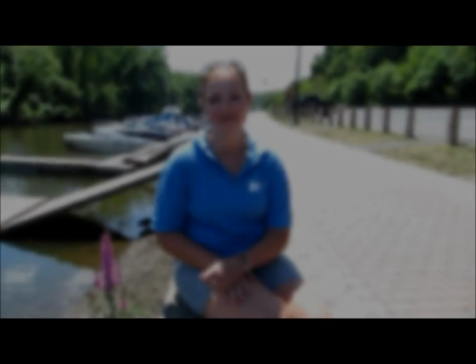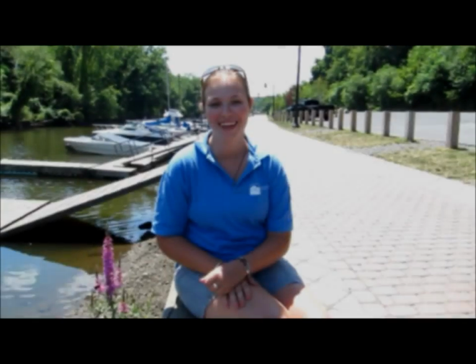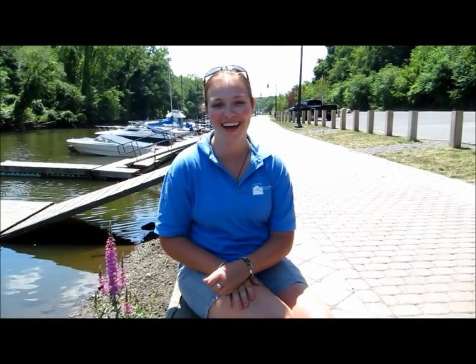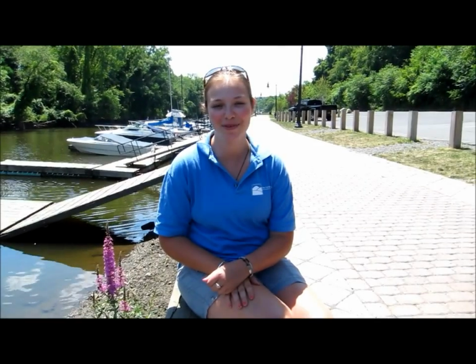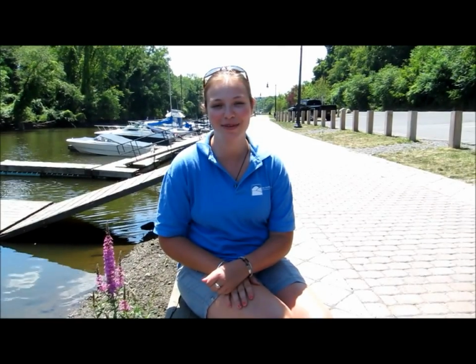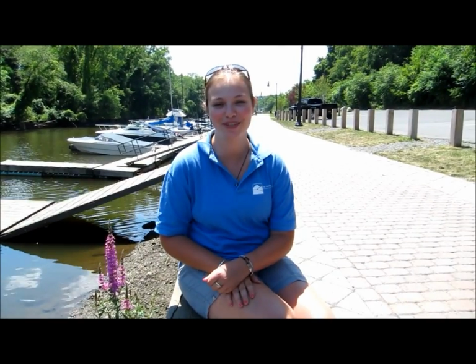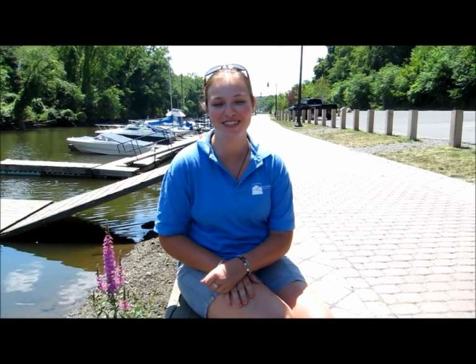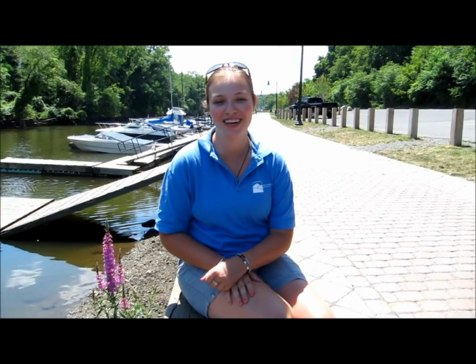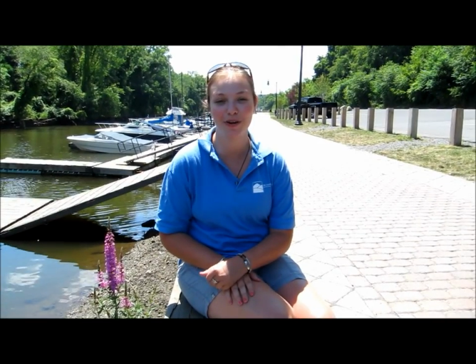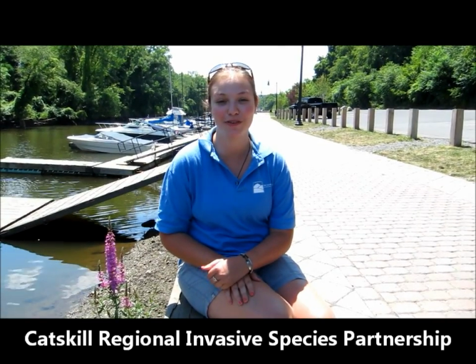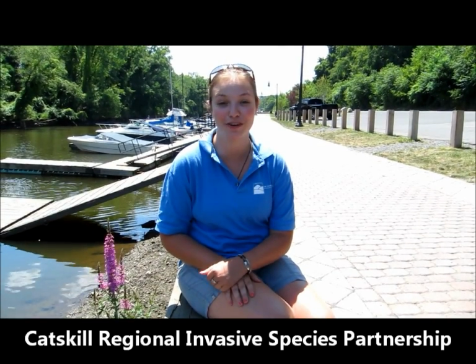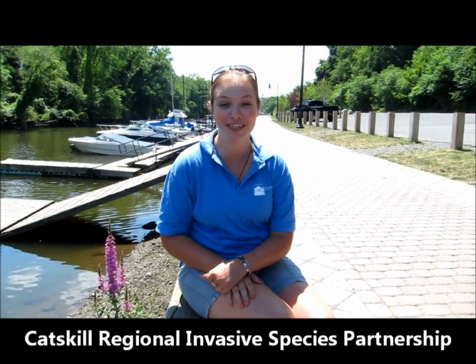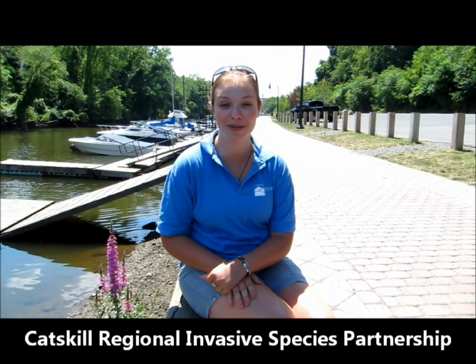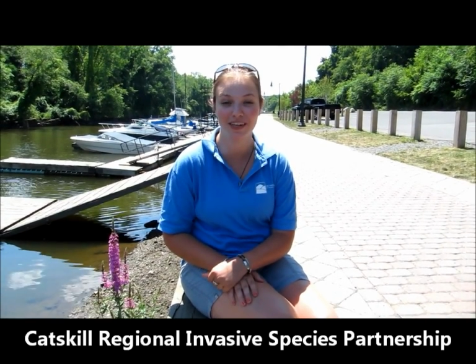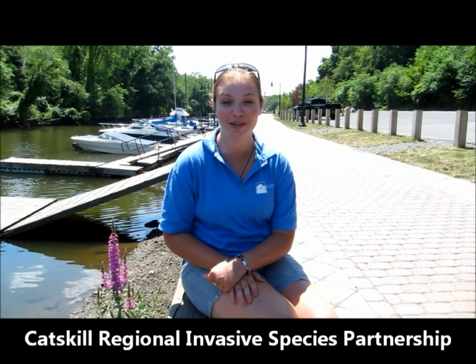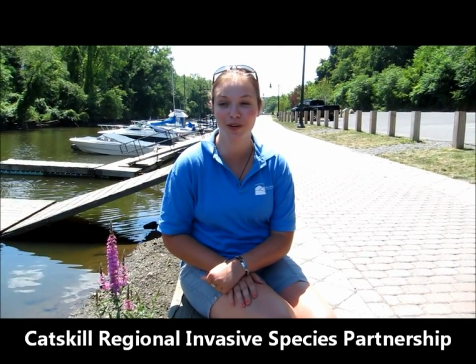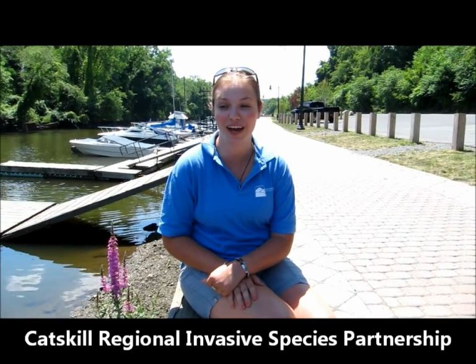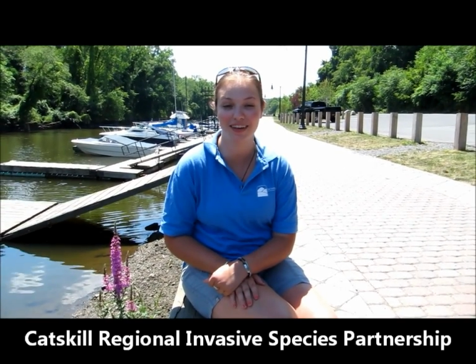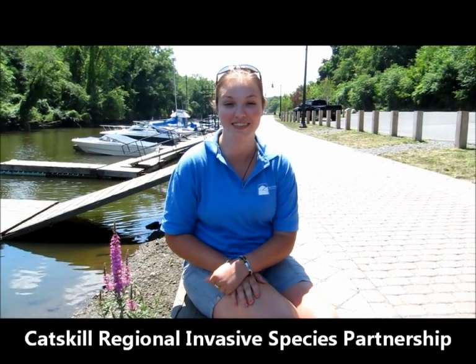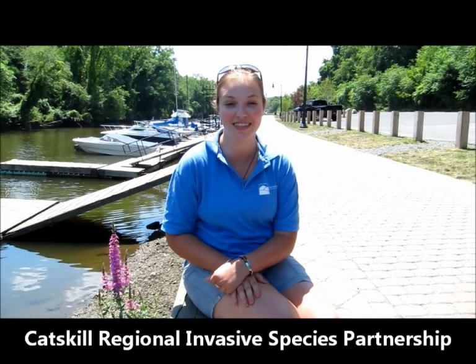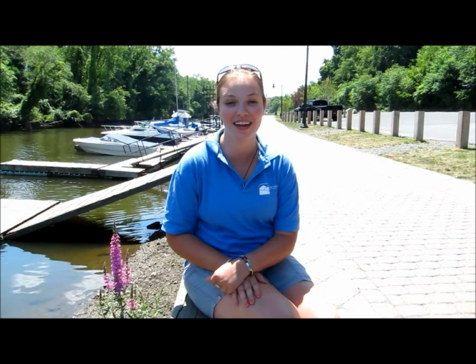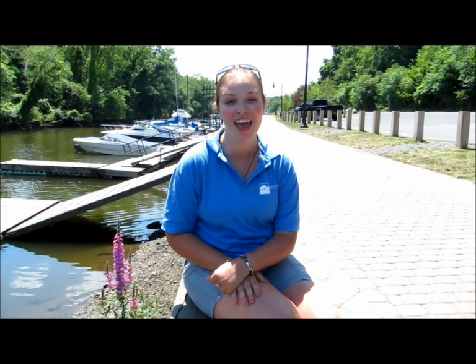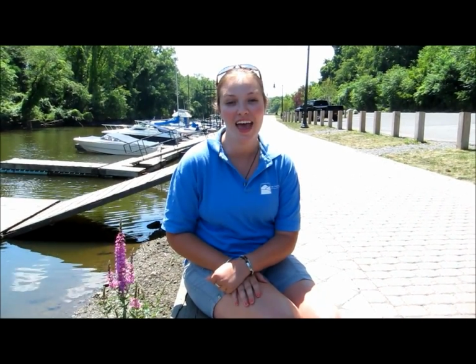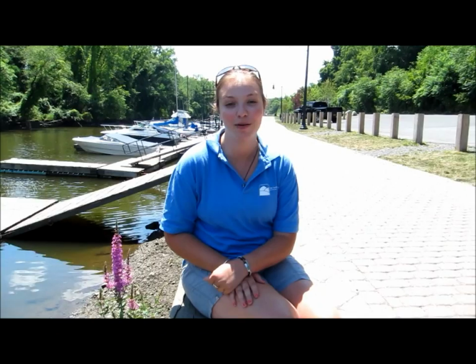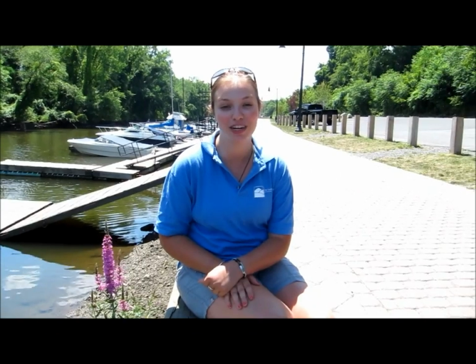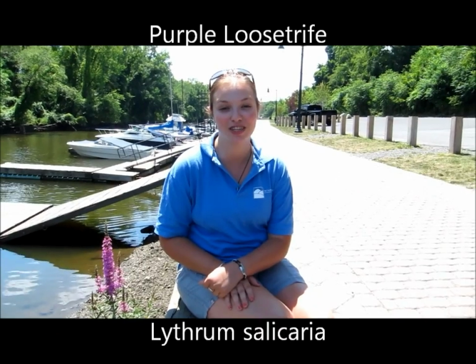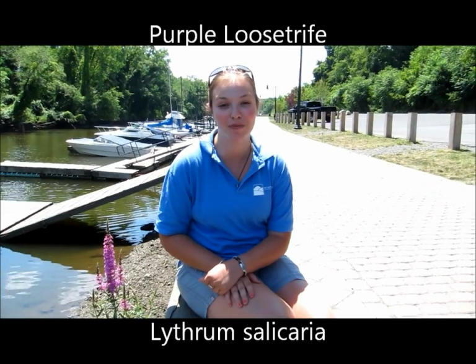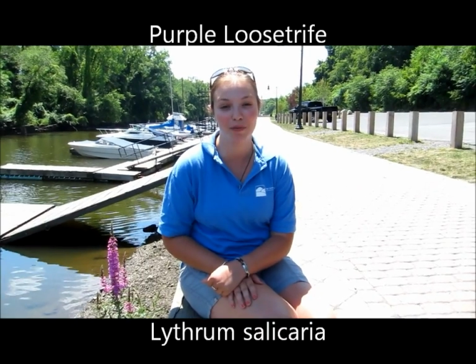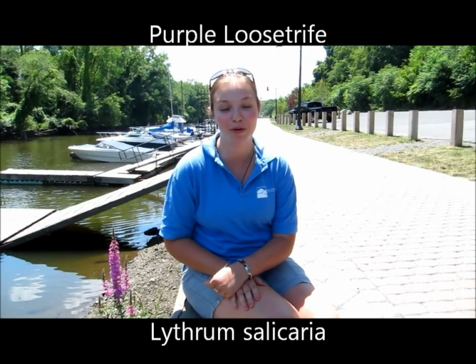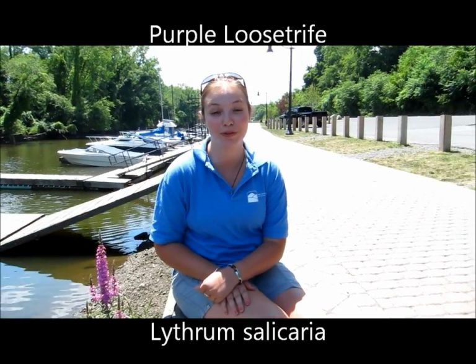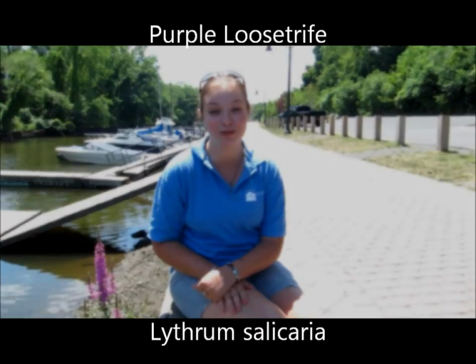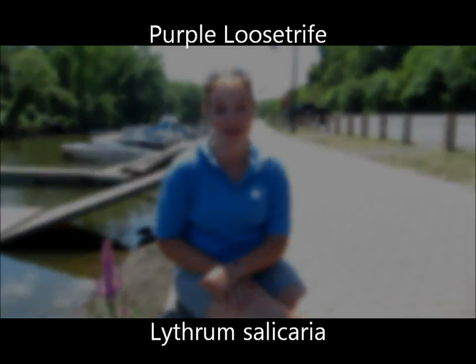Hi, my name is Kirsten. I work for CRISP and here we're at the Hudson and we're going to talk about purple loosestrife.